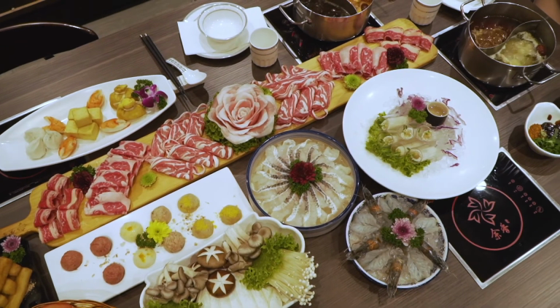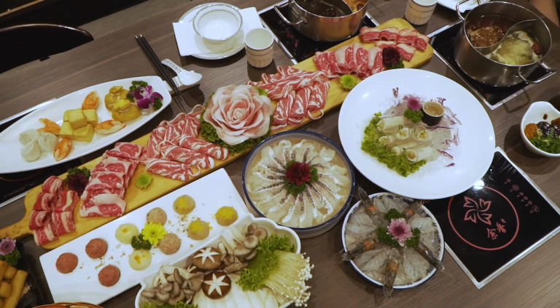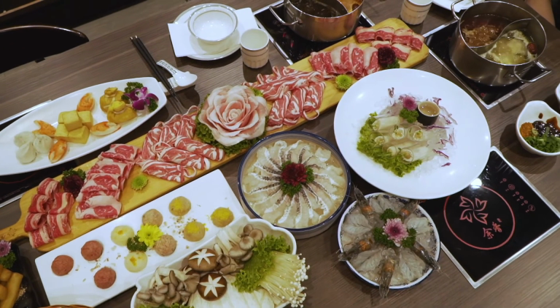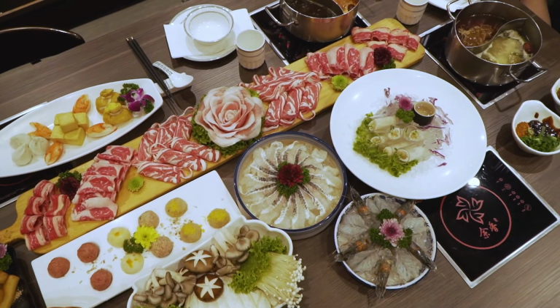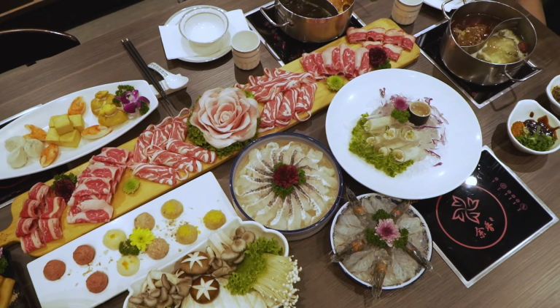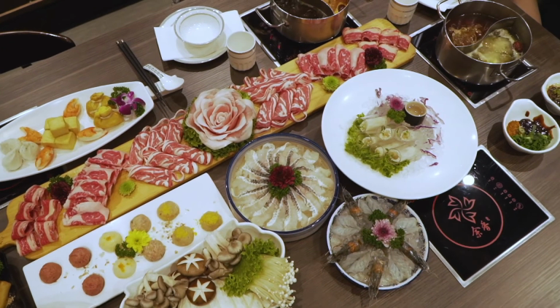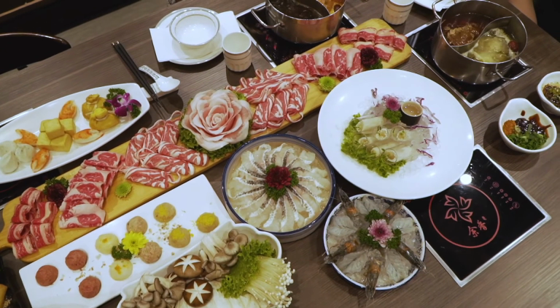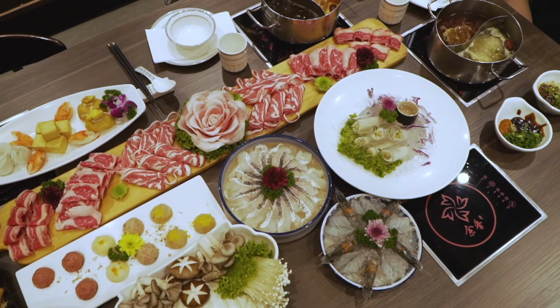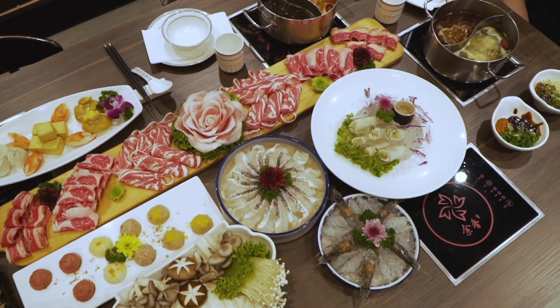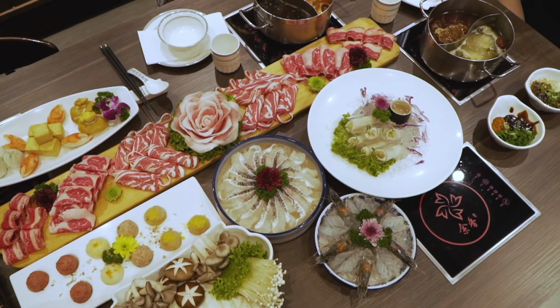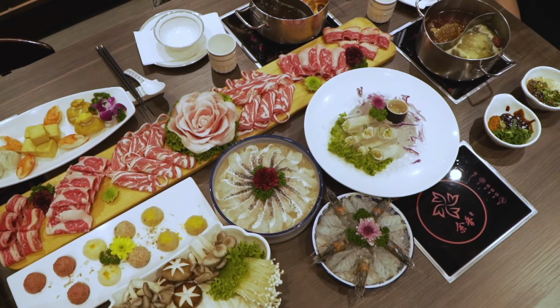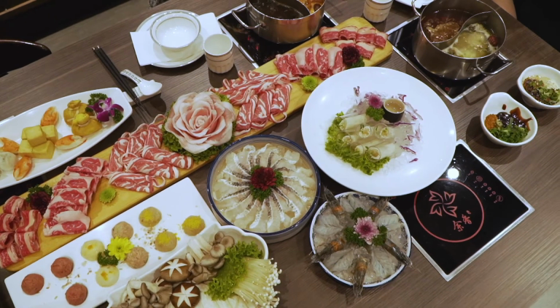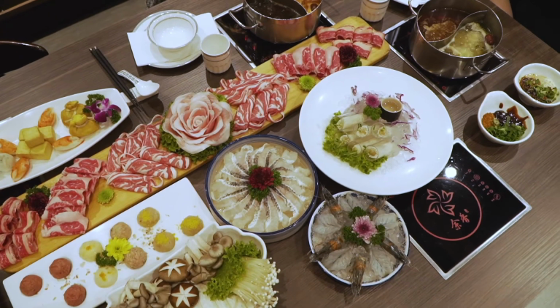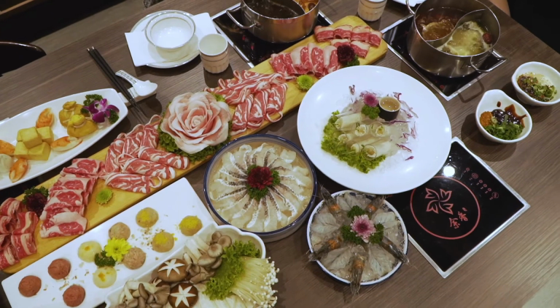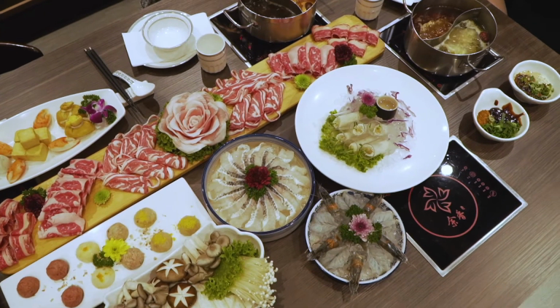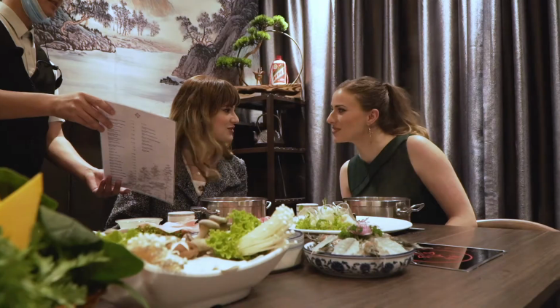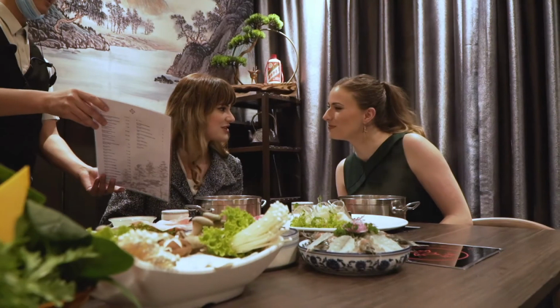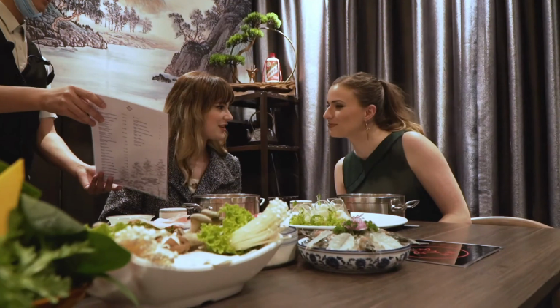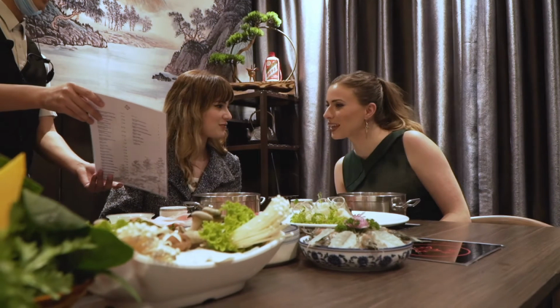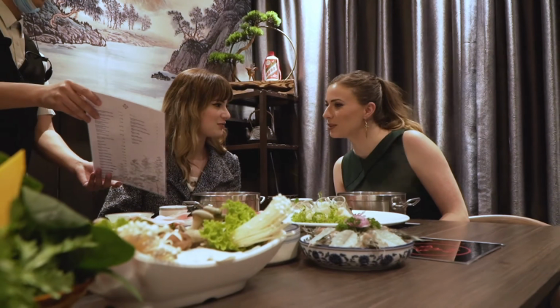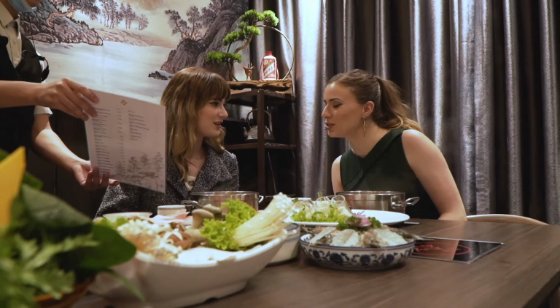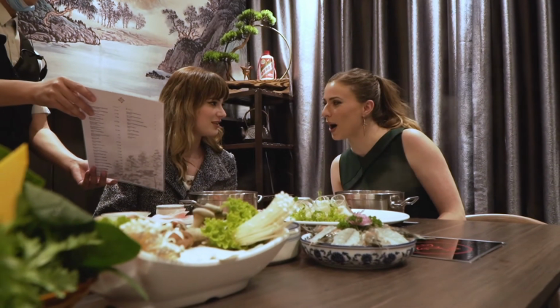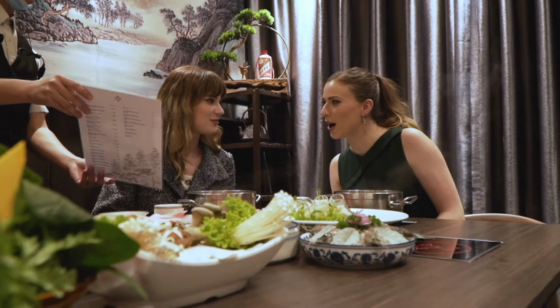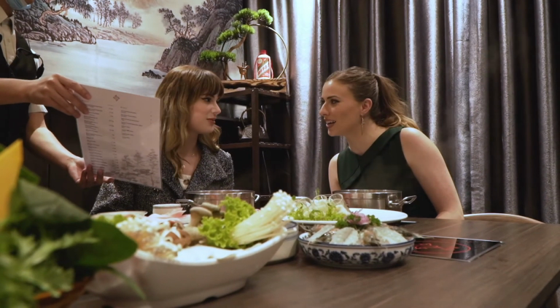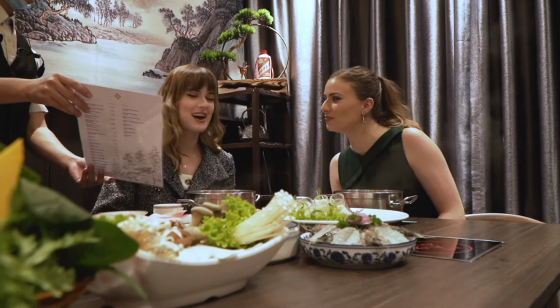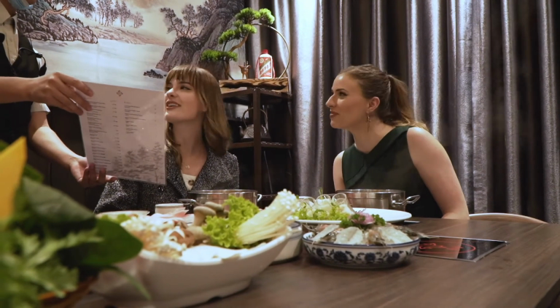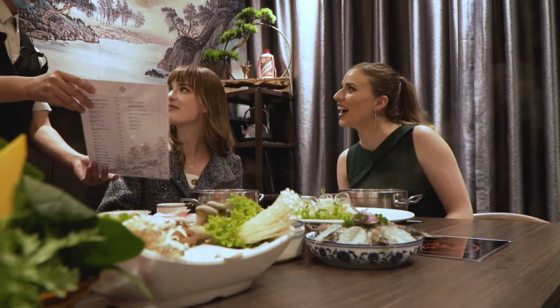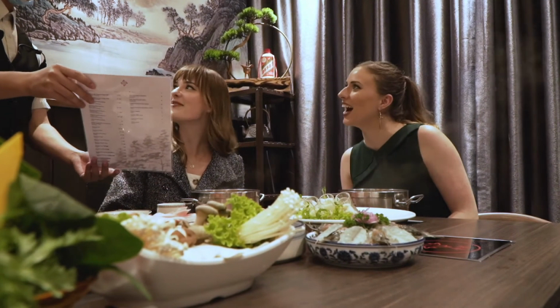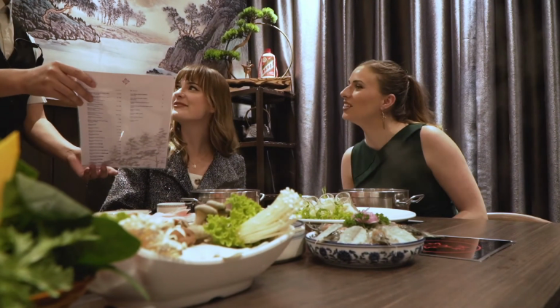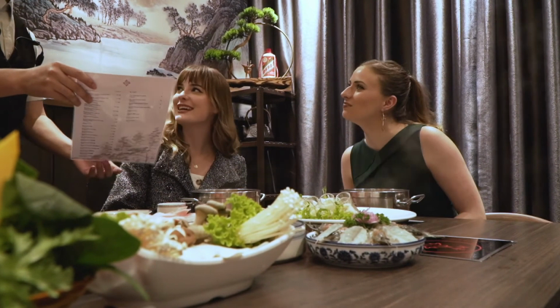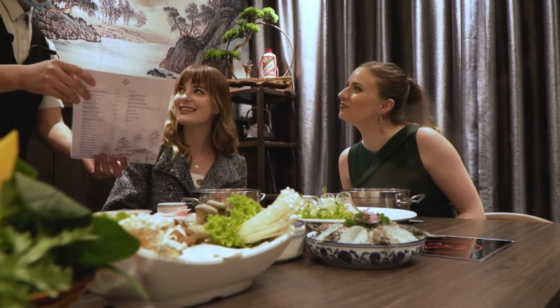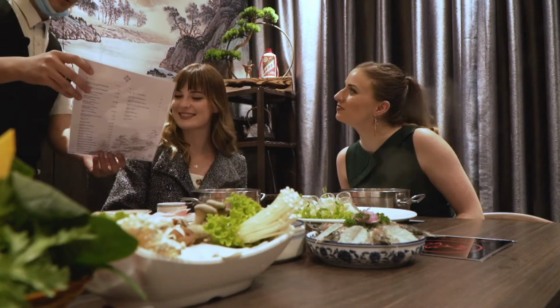Would you like any wine with the hot pot? Oh yes! What should we do? We should do white wine. White wine please. Sure.